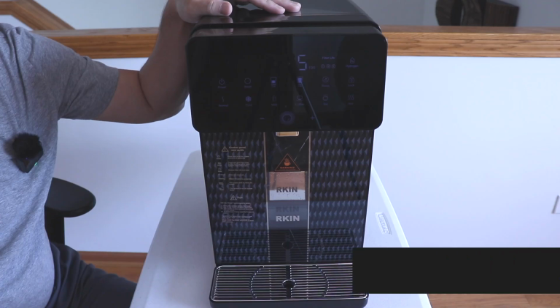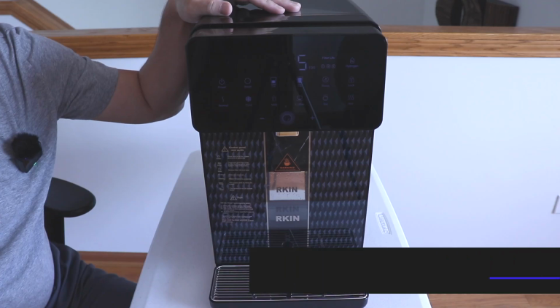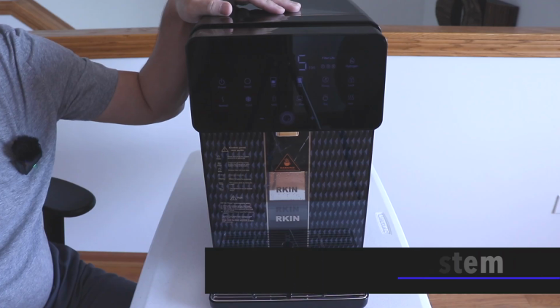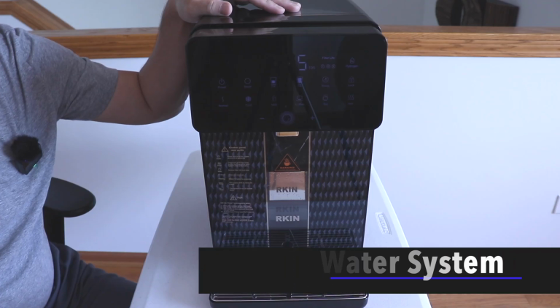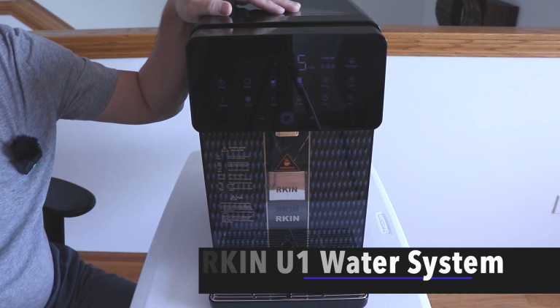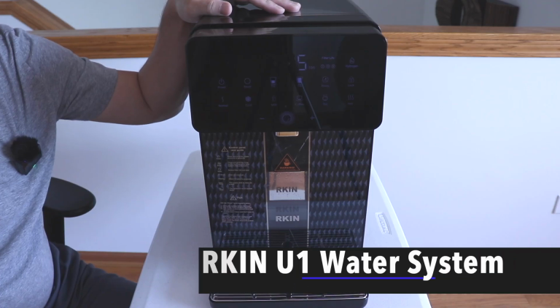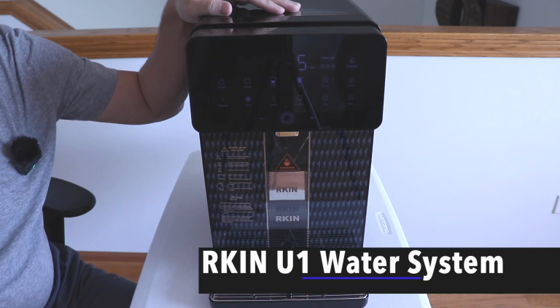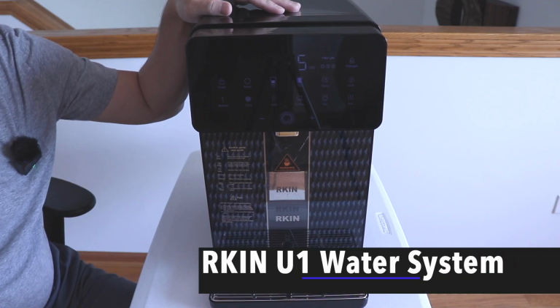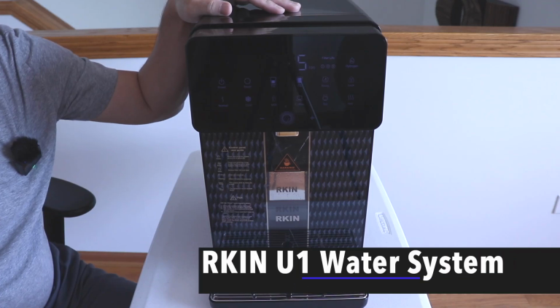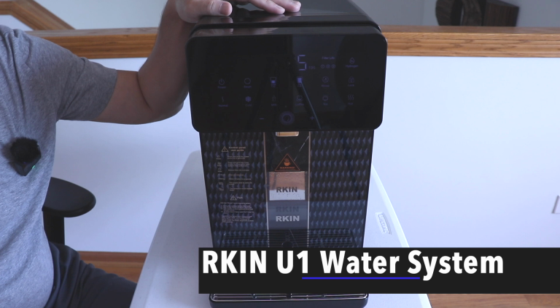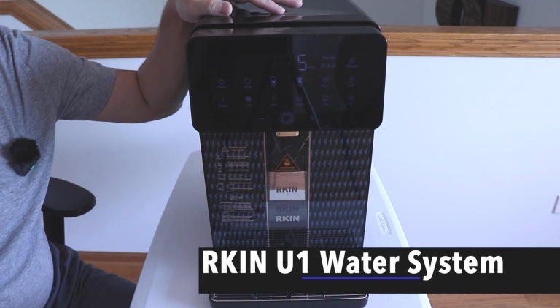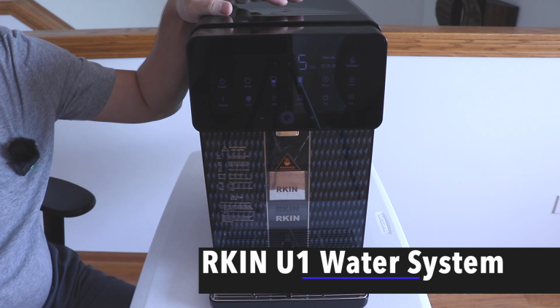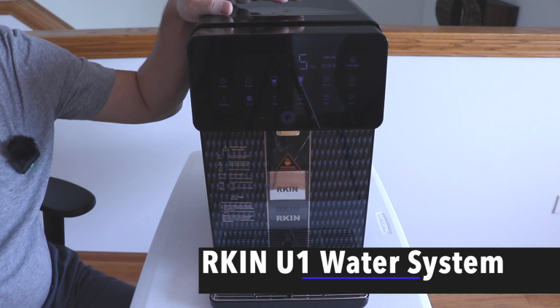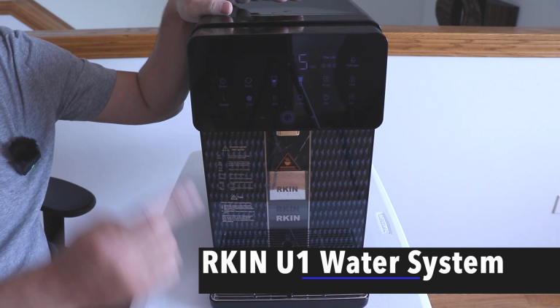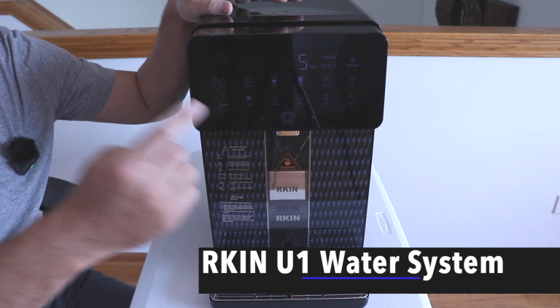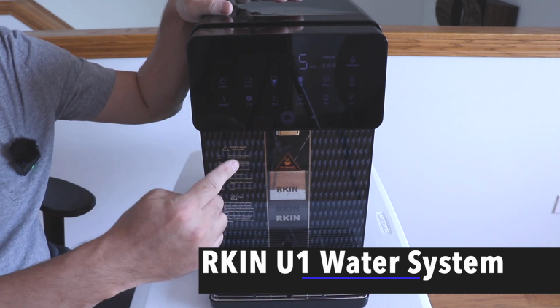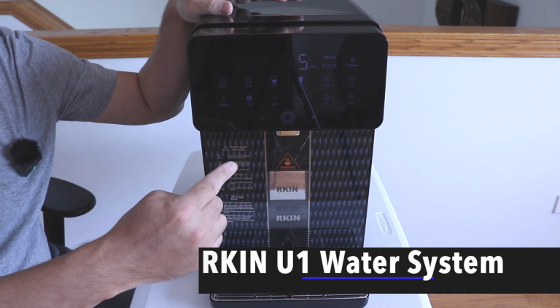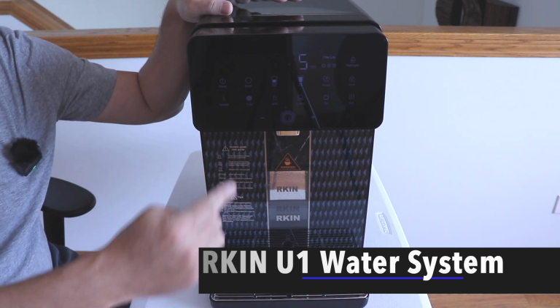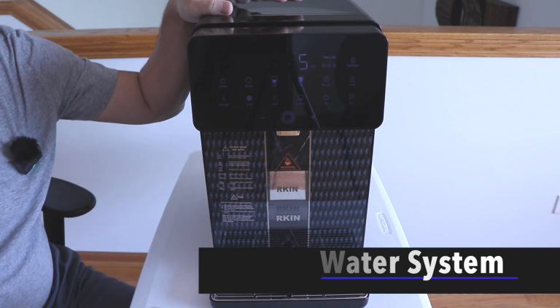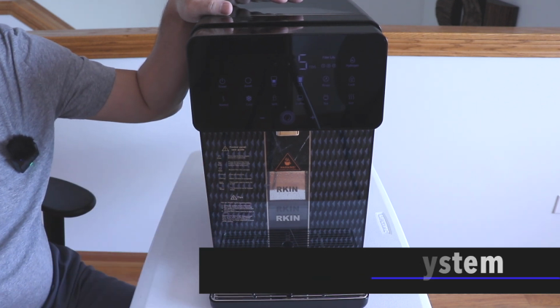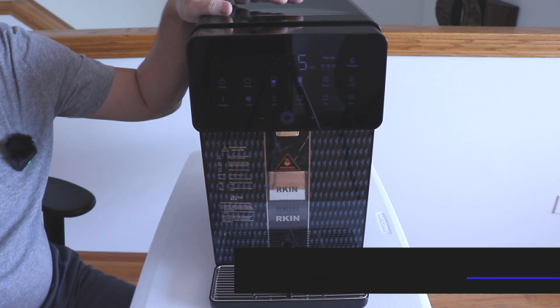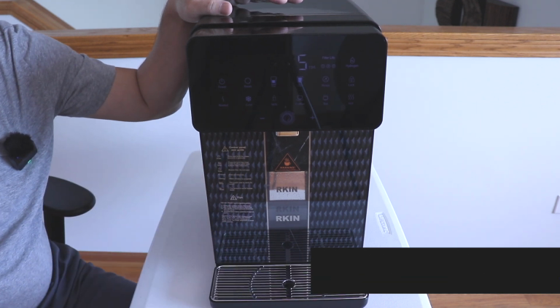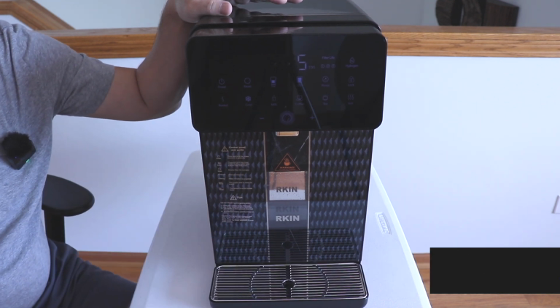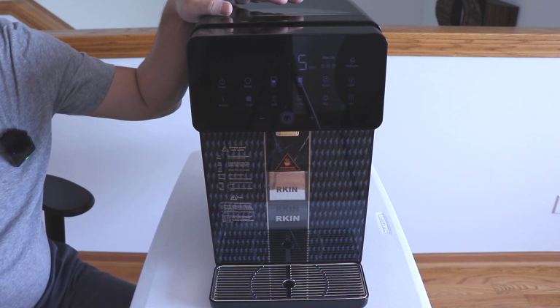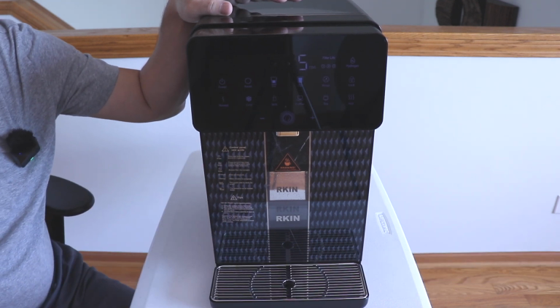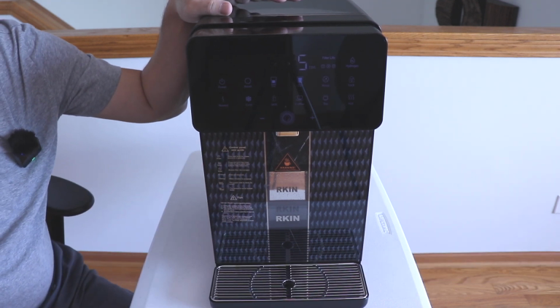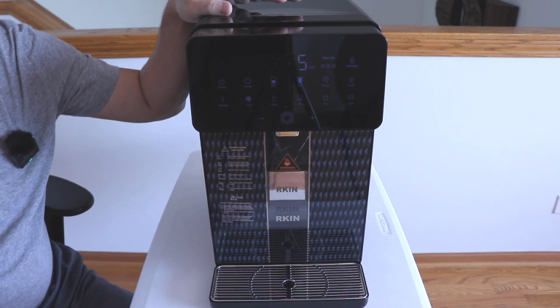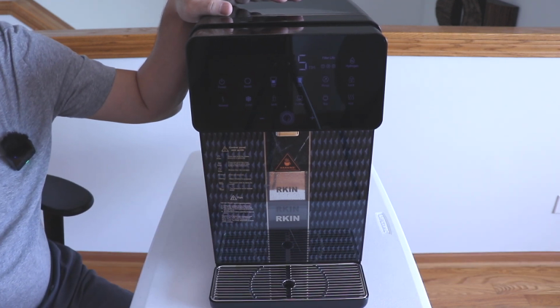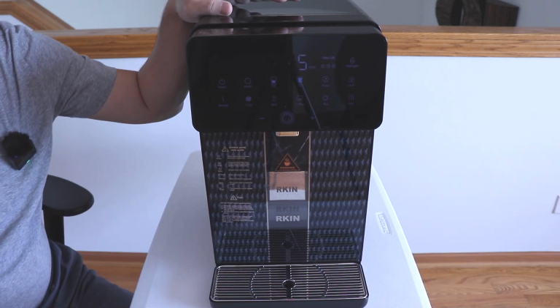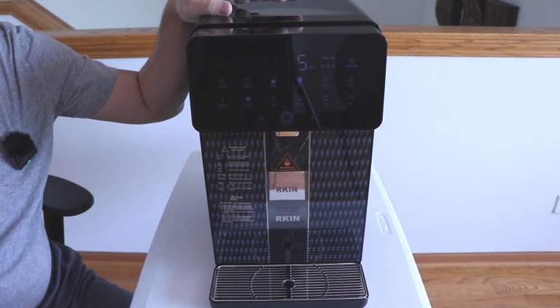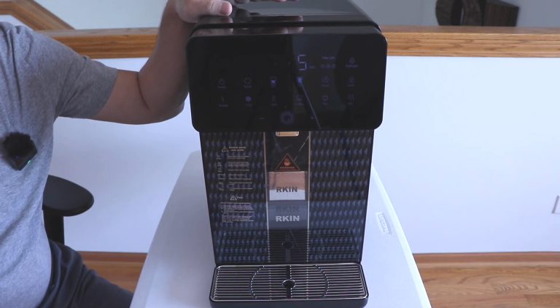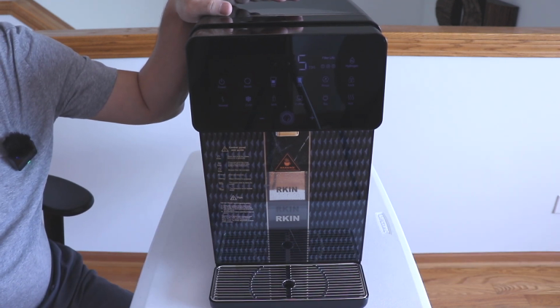Hello everyone, welcome to Bryan Unboxed. In this video, we're gonna look at the Arkin U1 reverse osmosis water system.